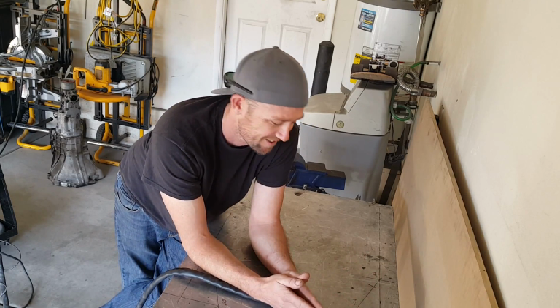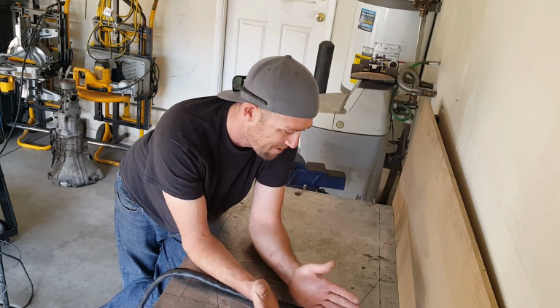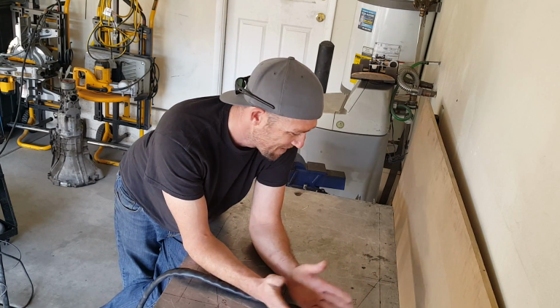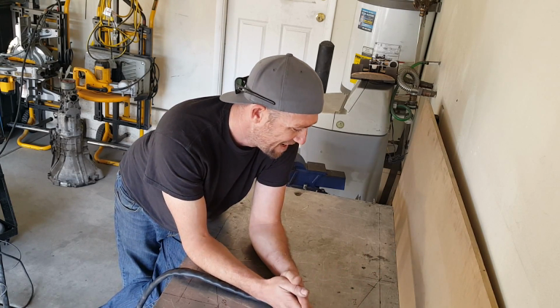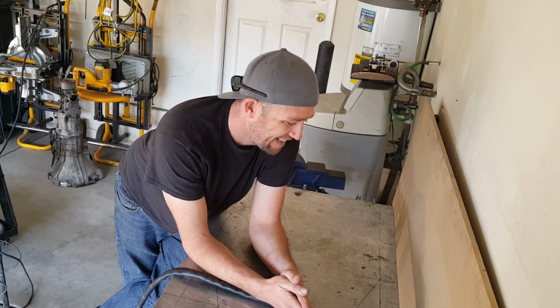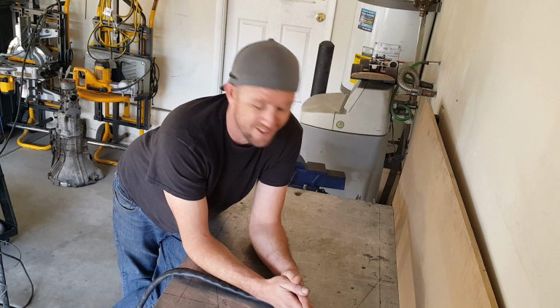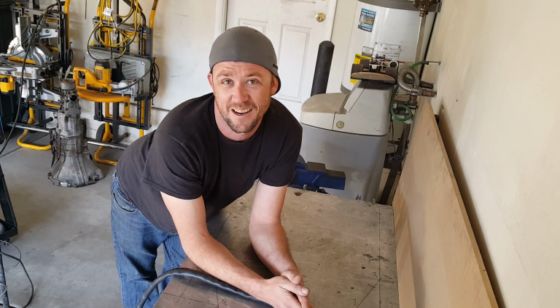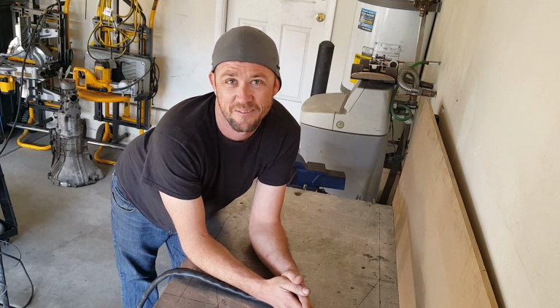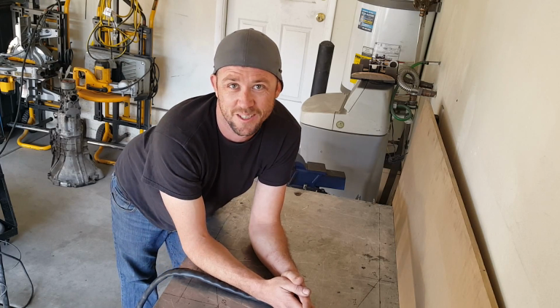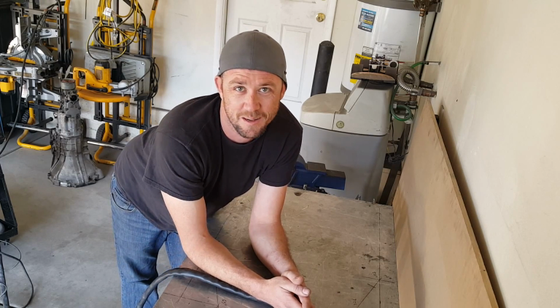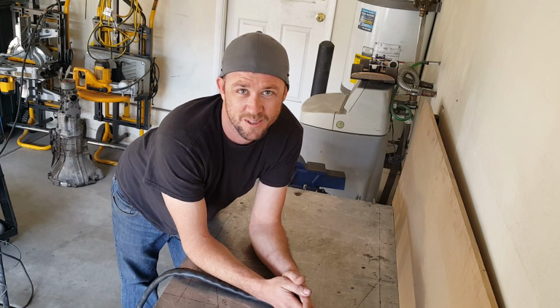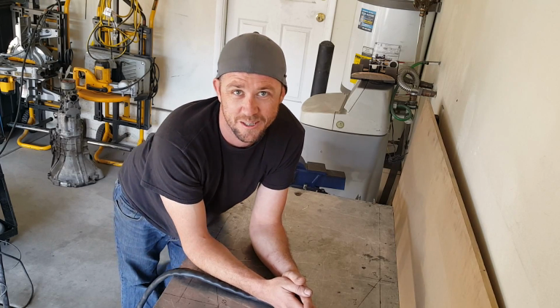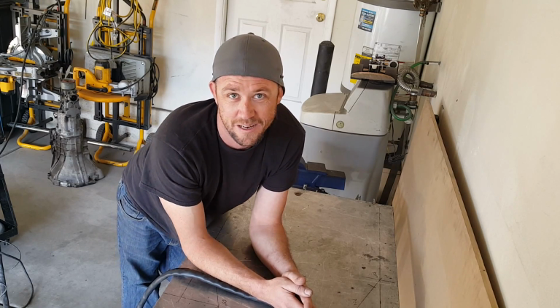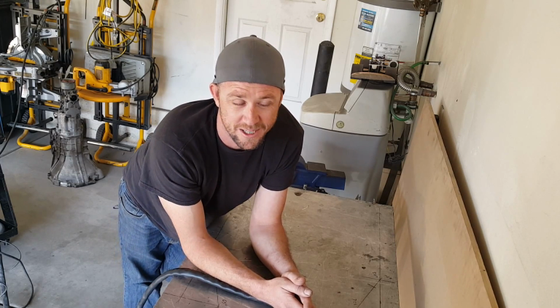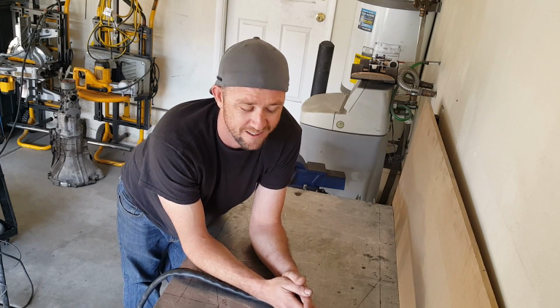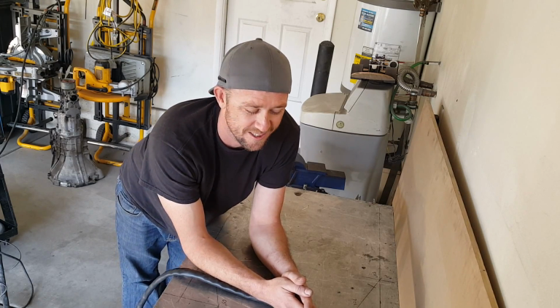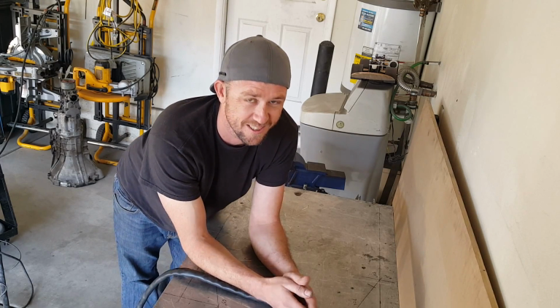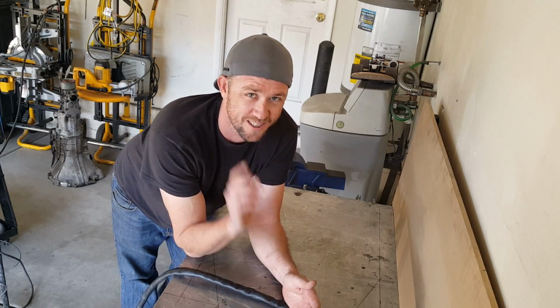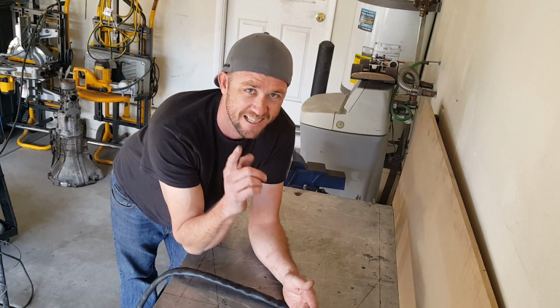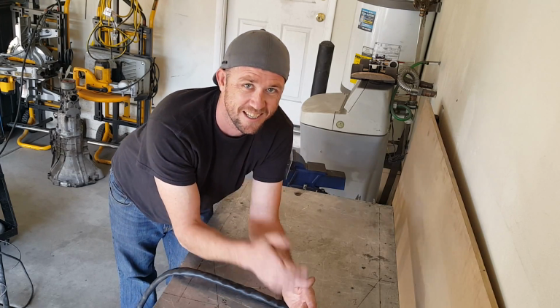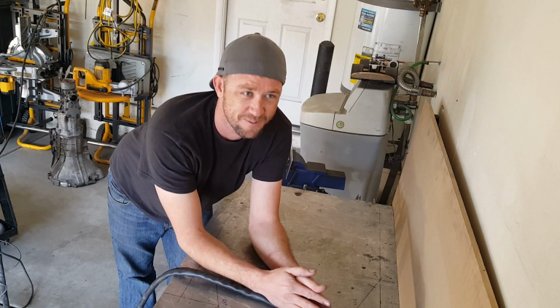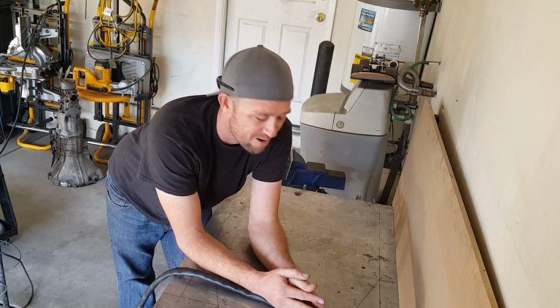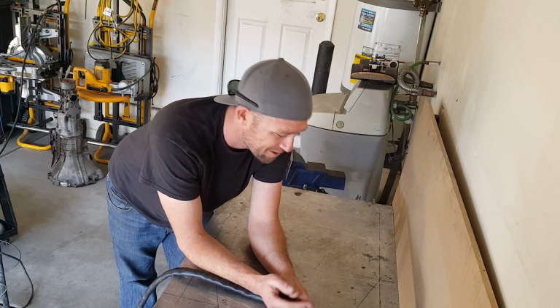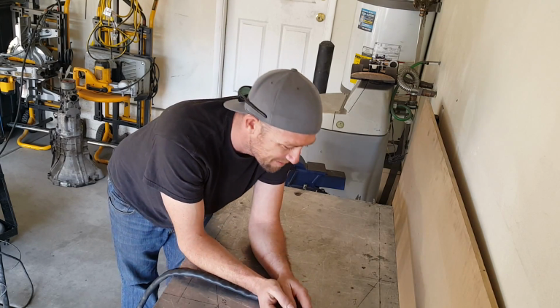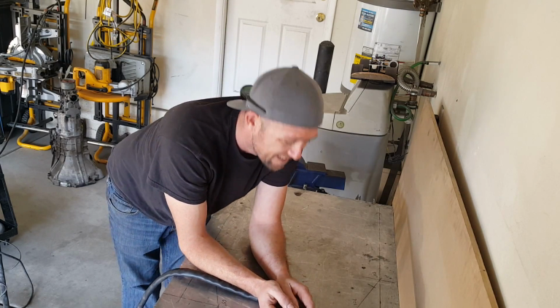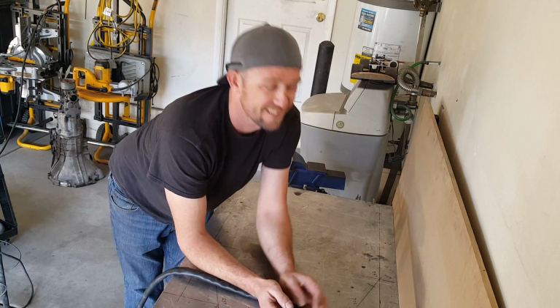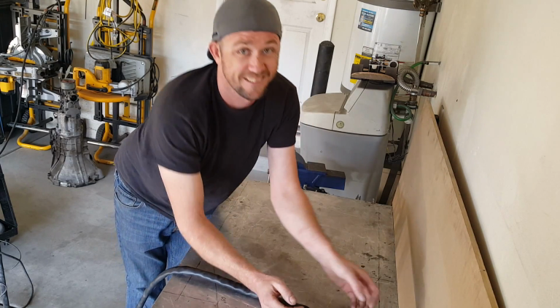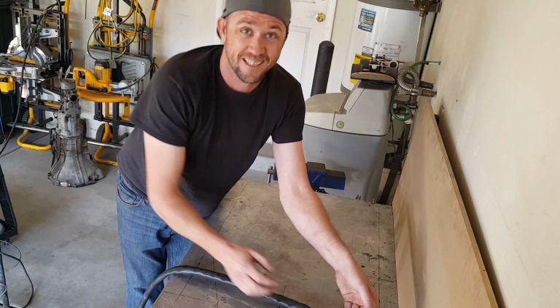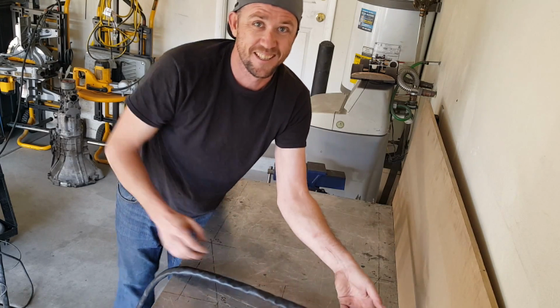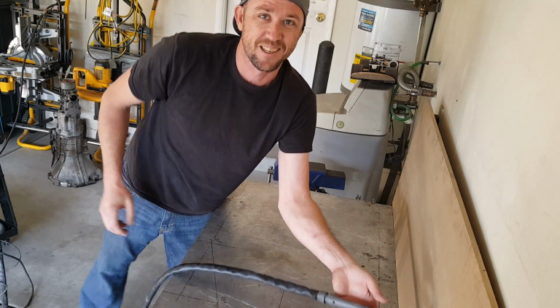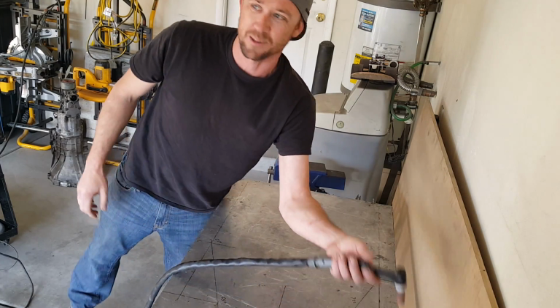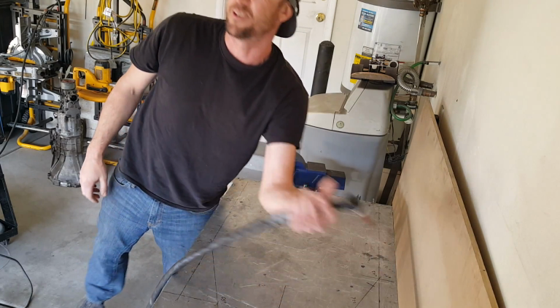That's all I have for this episode of the Fabricator Series. I want to thank you guys for watching. I'll see you guys in the next episode.